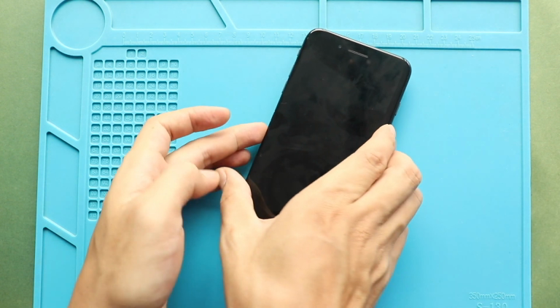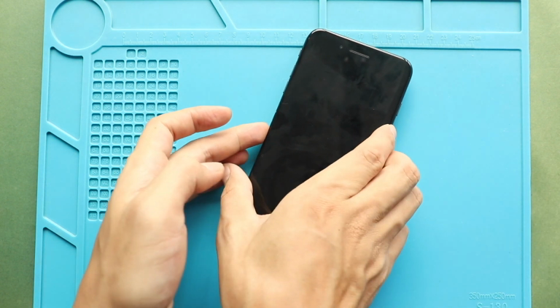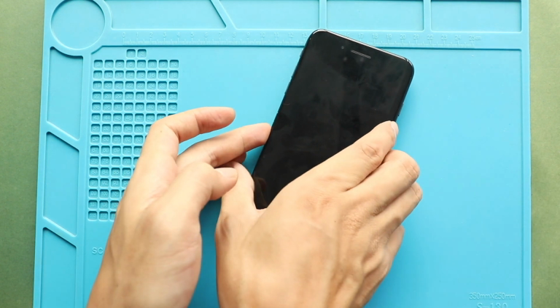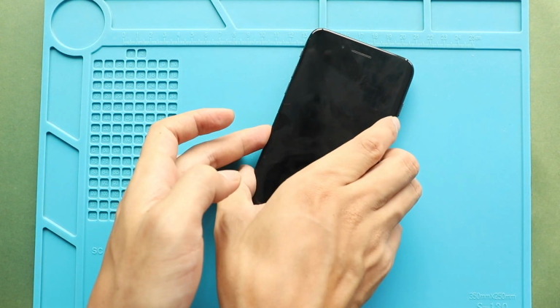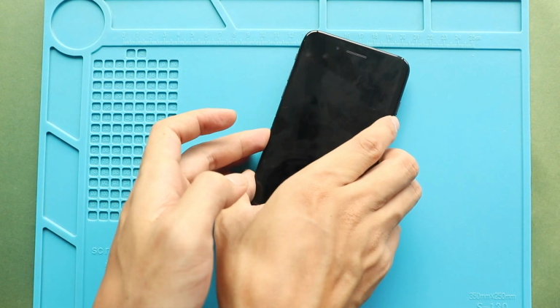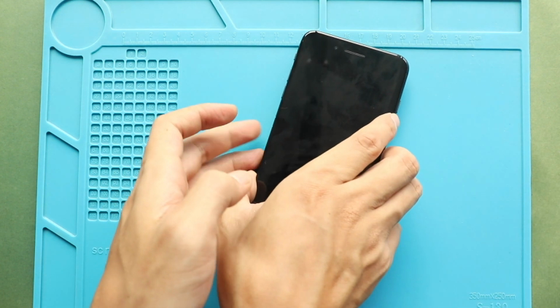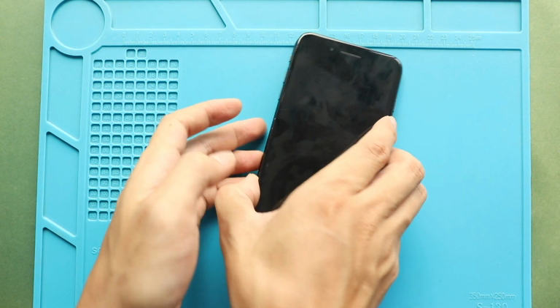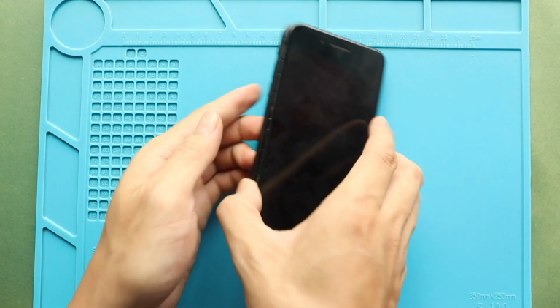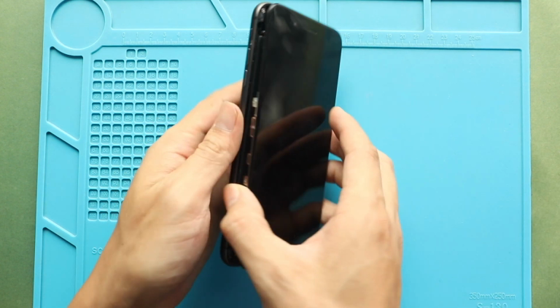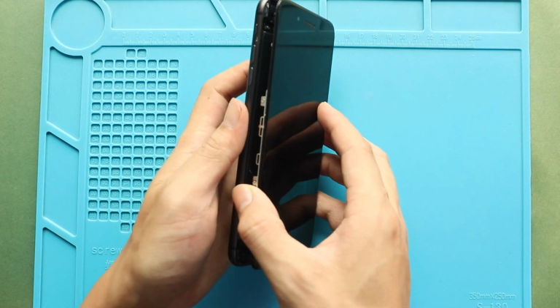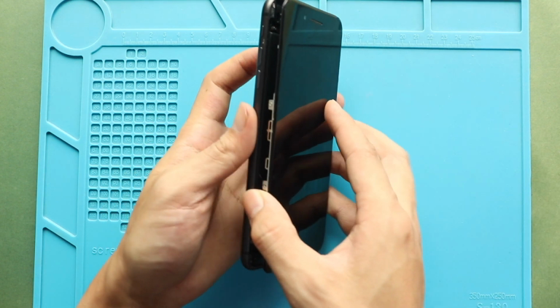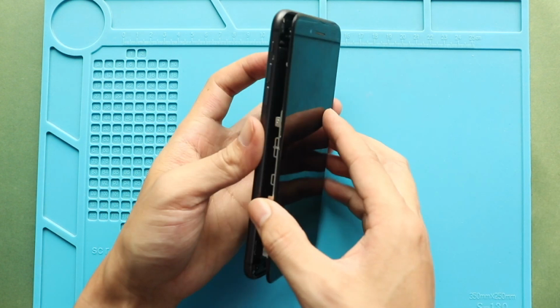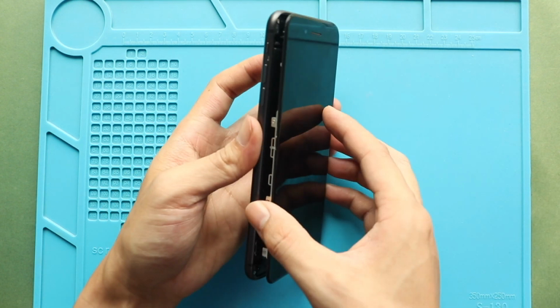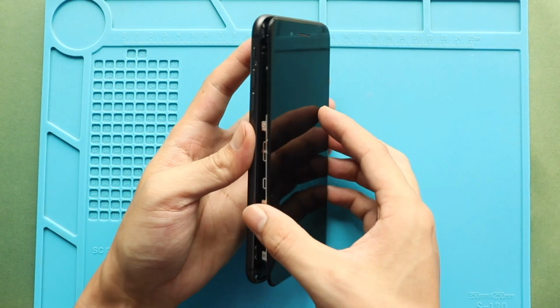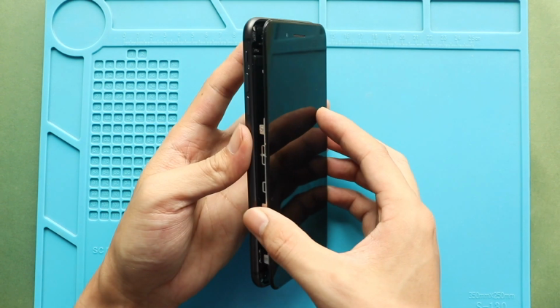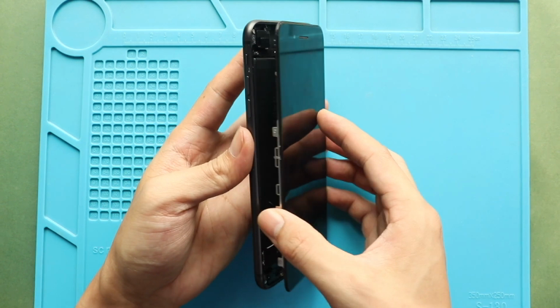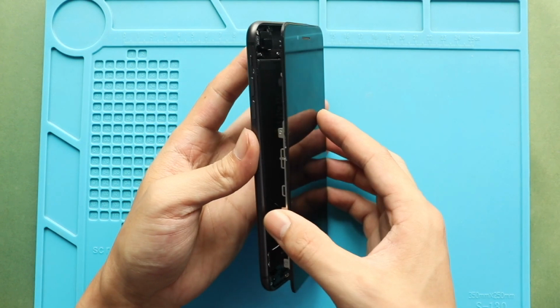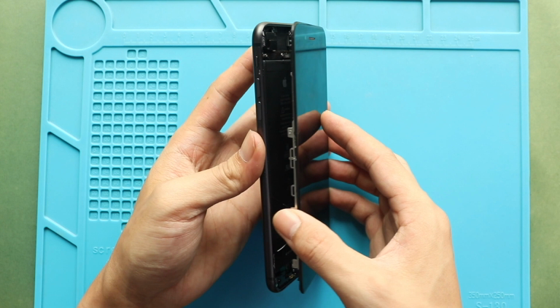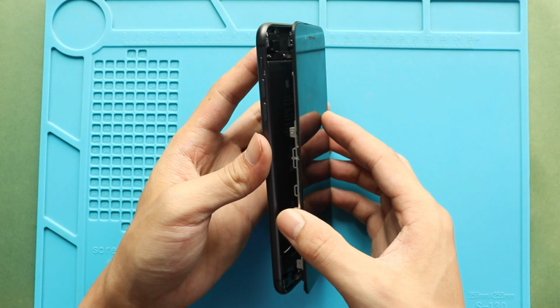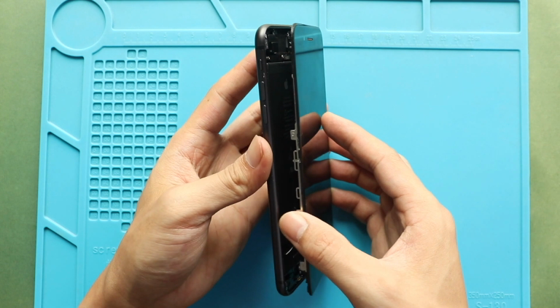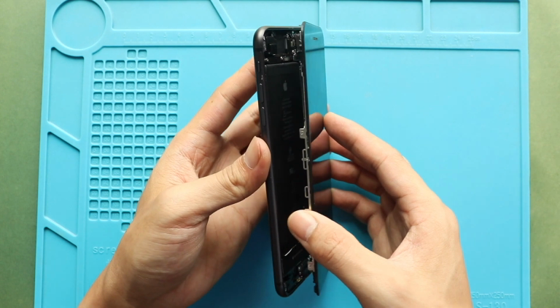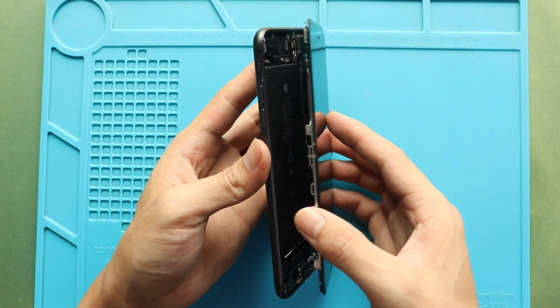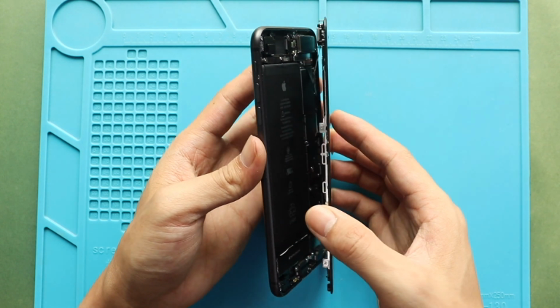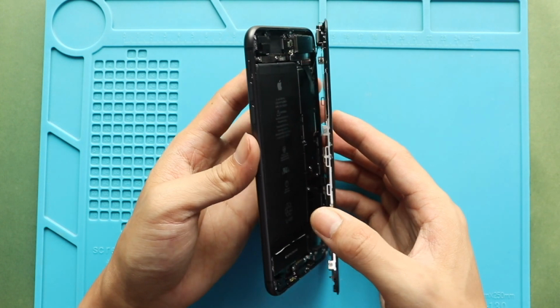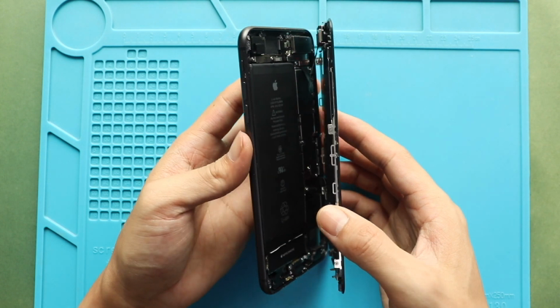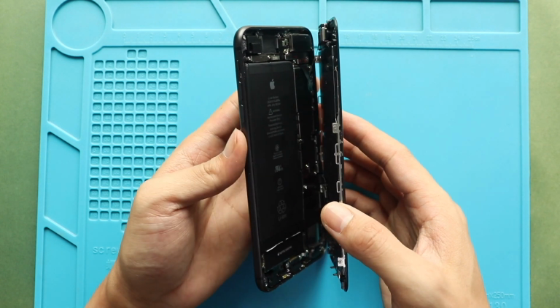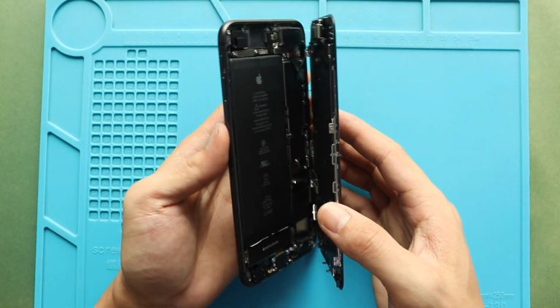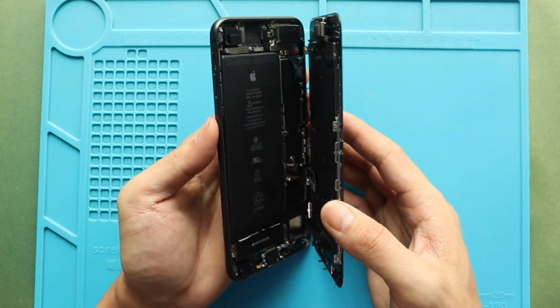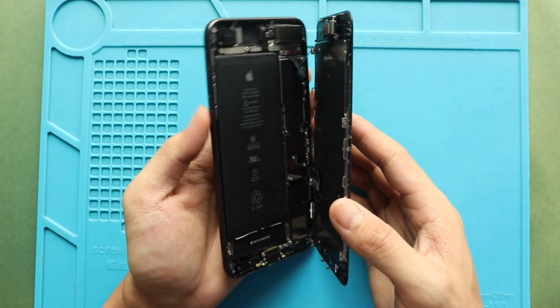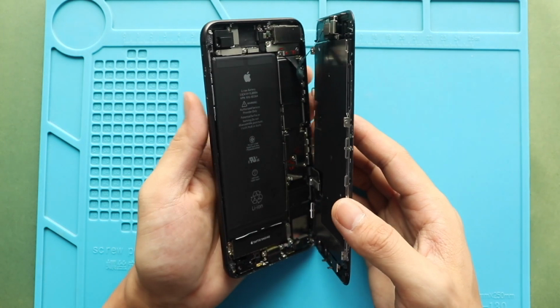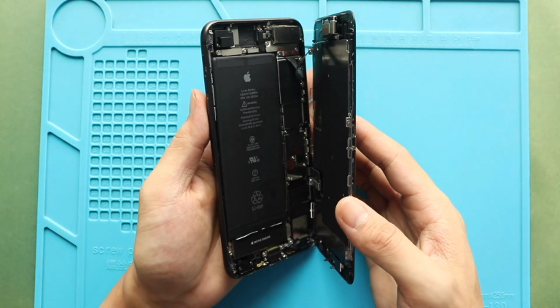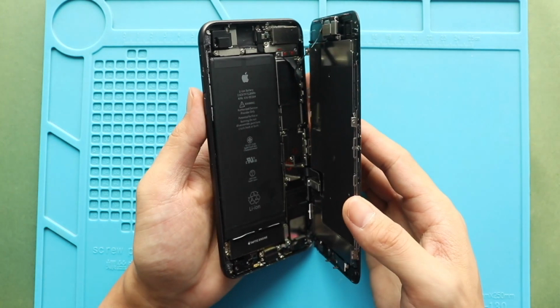Lift the screen, keeping the direction like opening a book, and remove the bracket by undoing four screws.